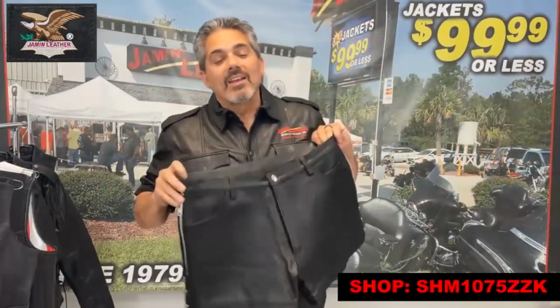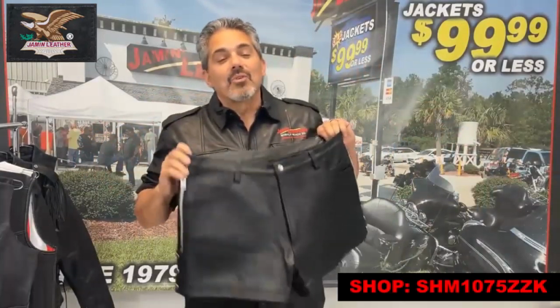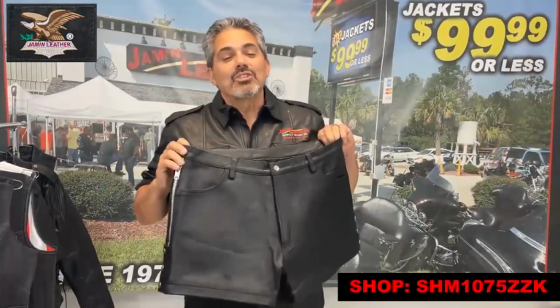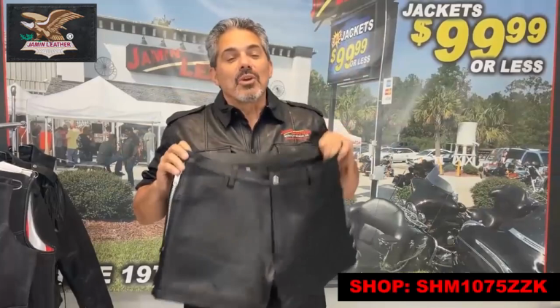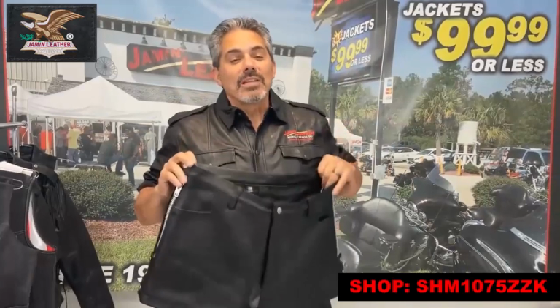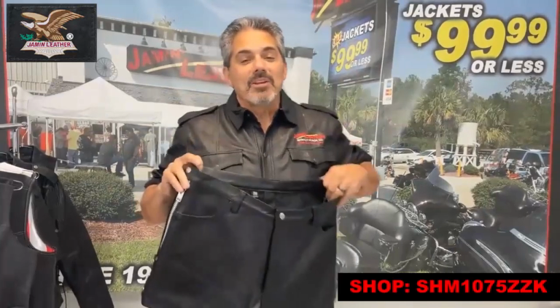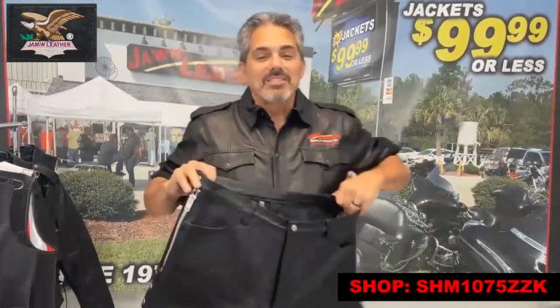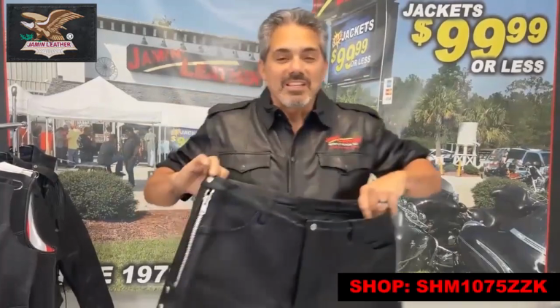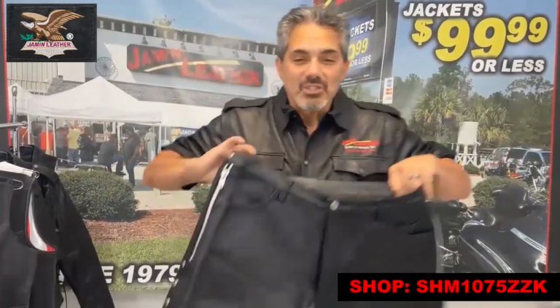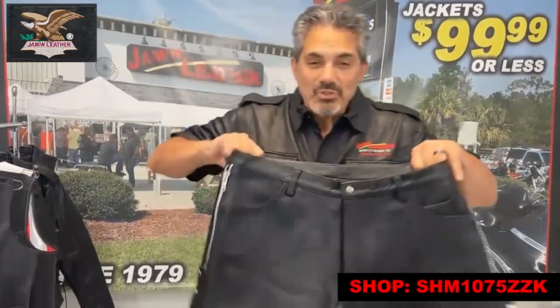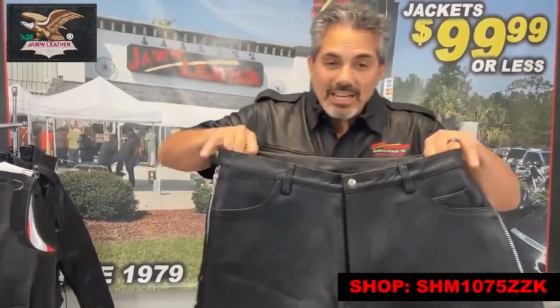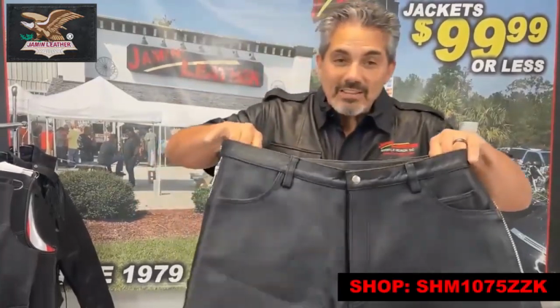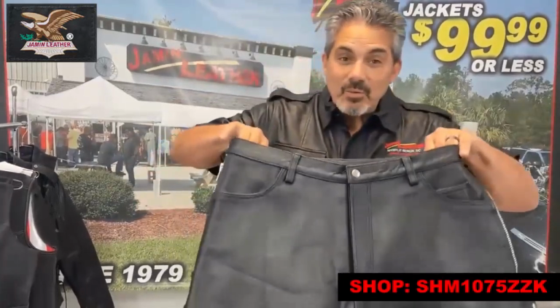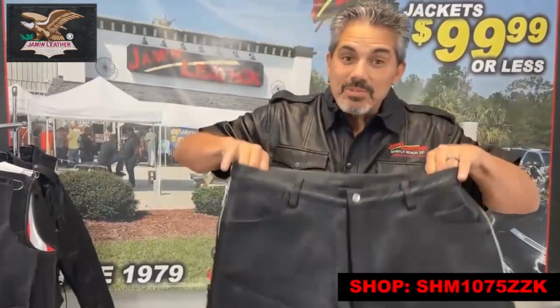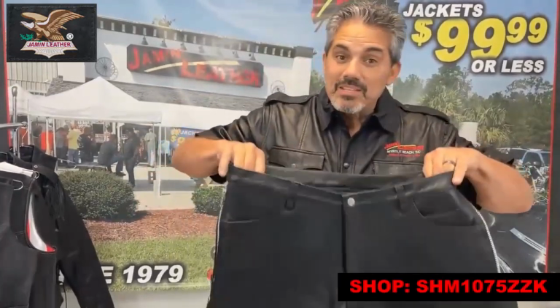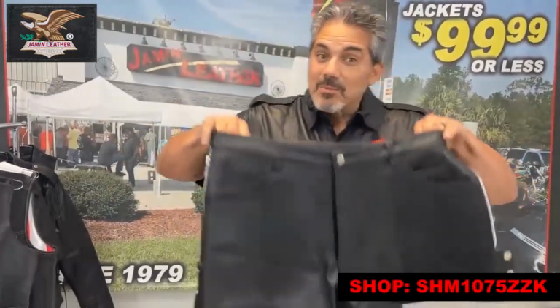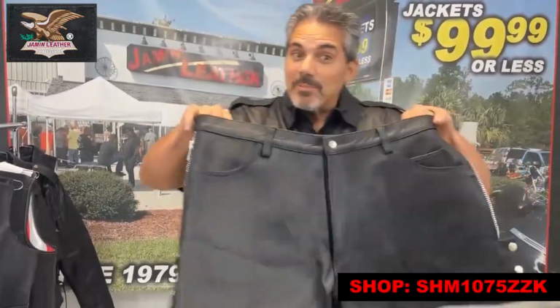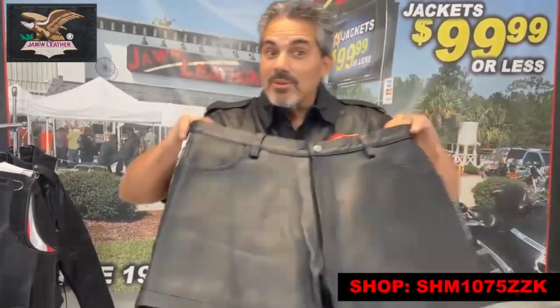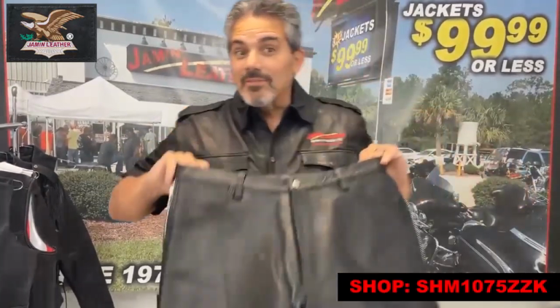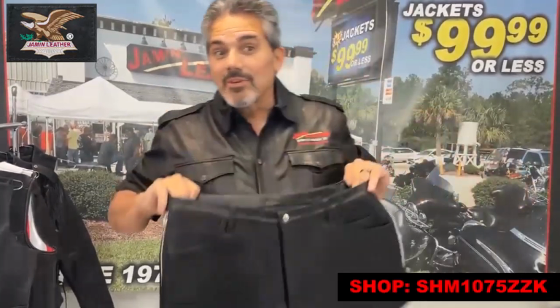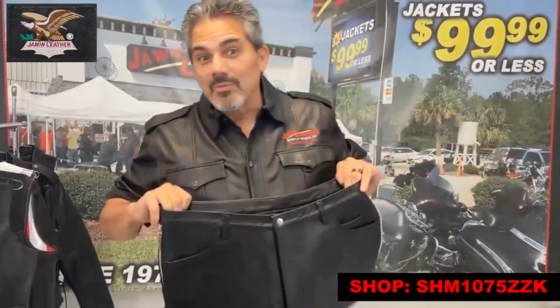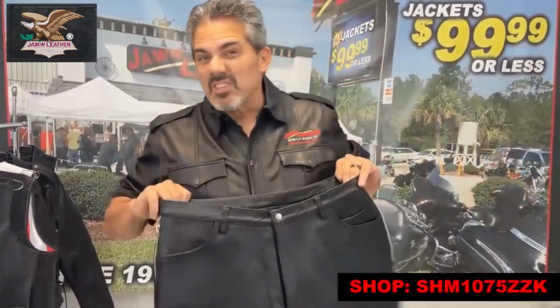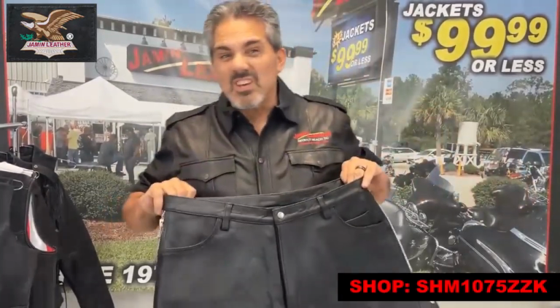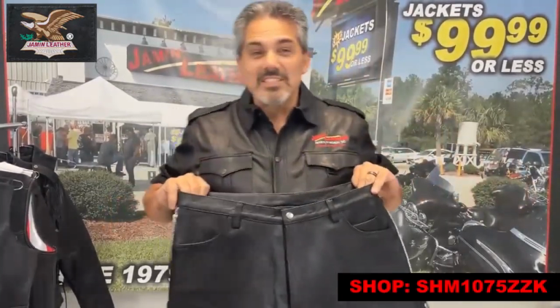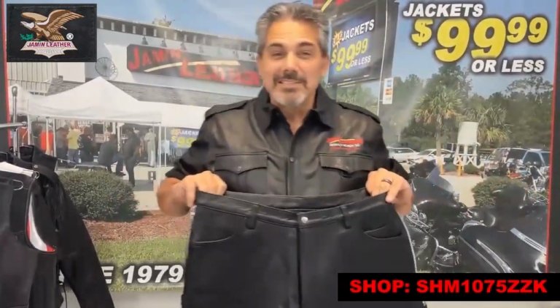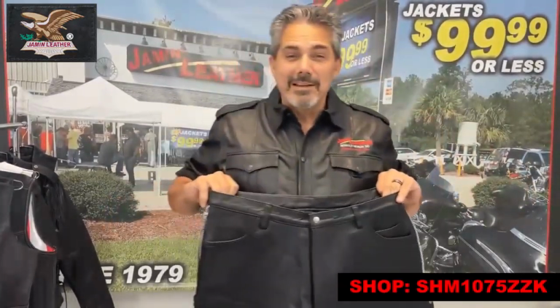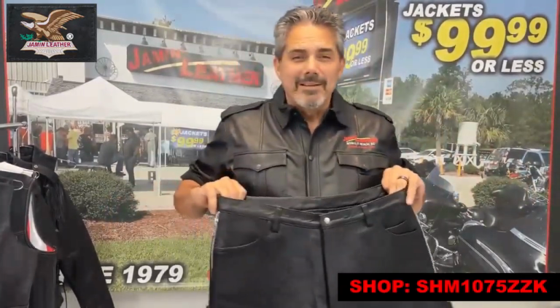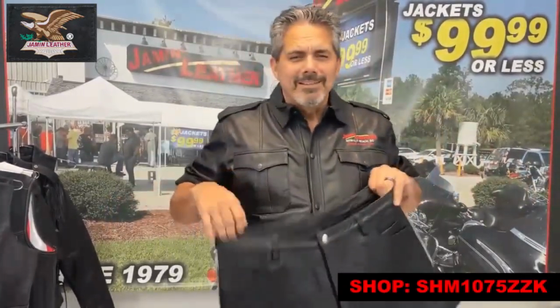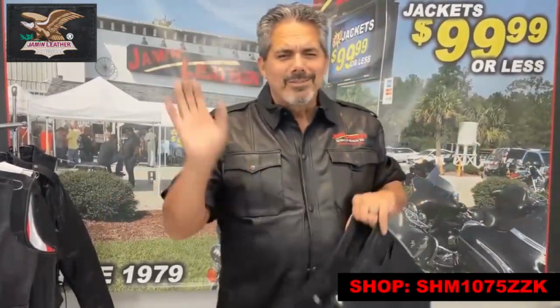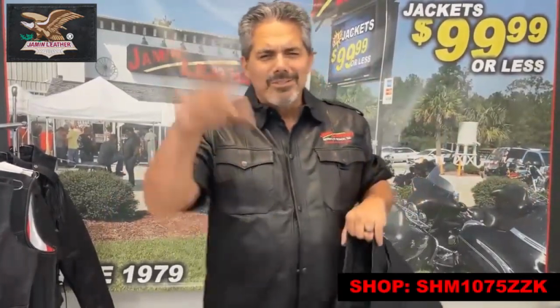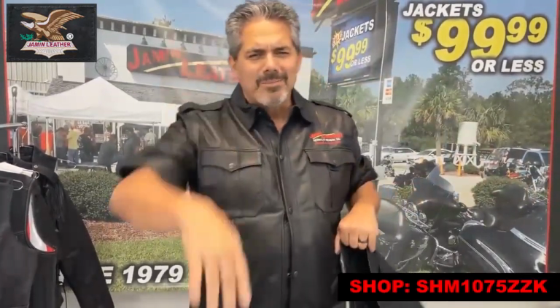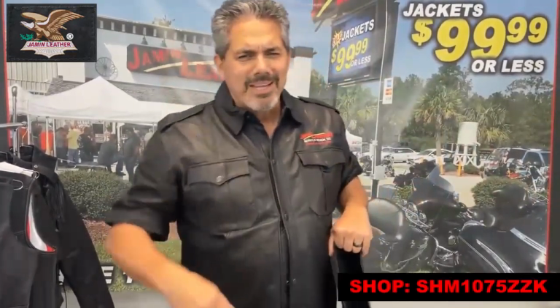Unfortunately, we are limited on sizes, so check out the website. And maybe if the size isn't there, just call somebody.